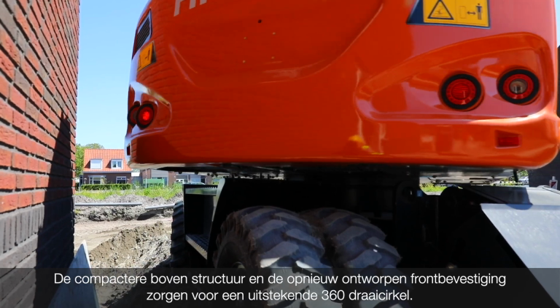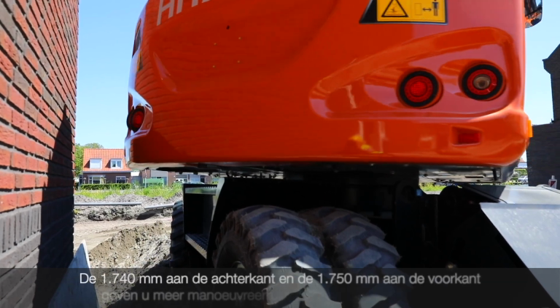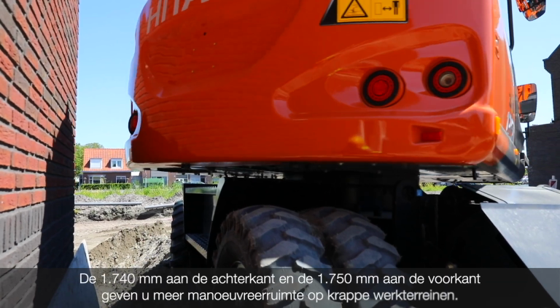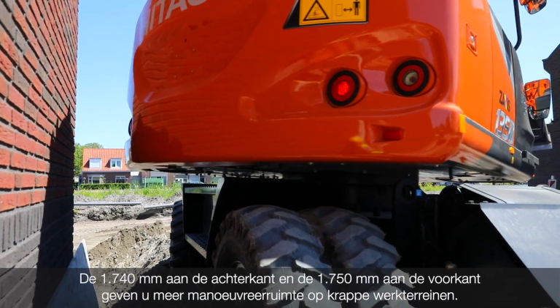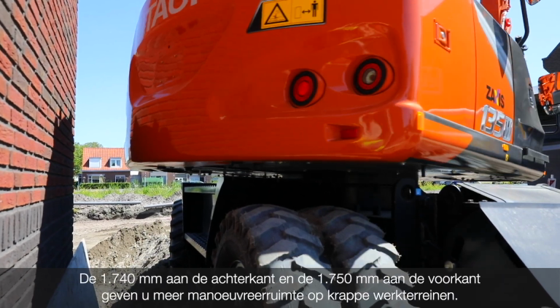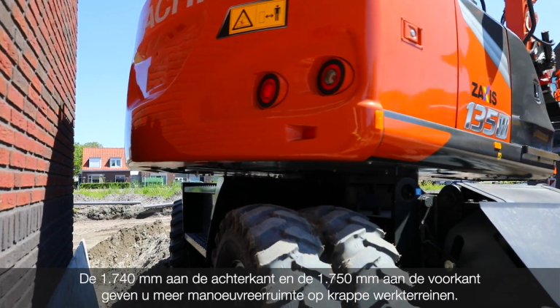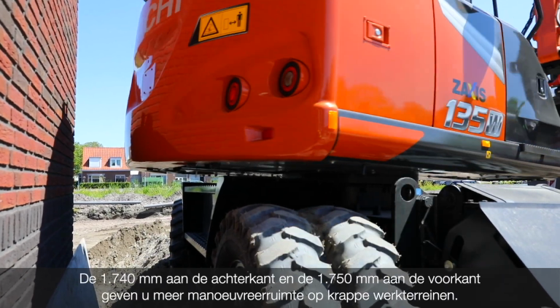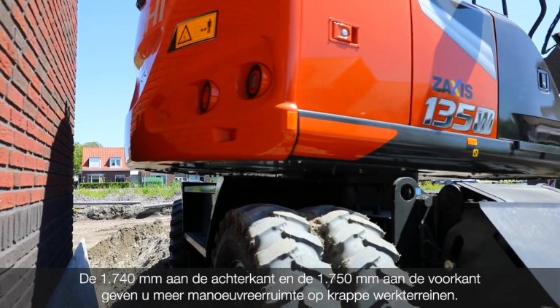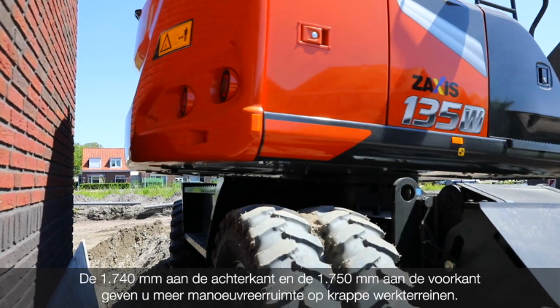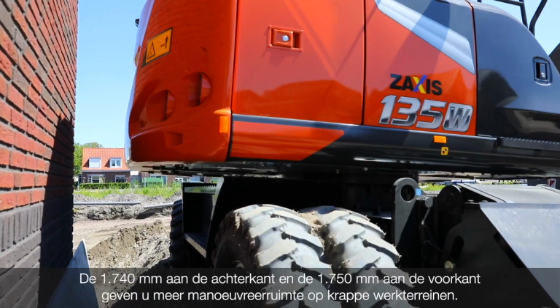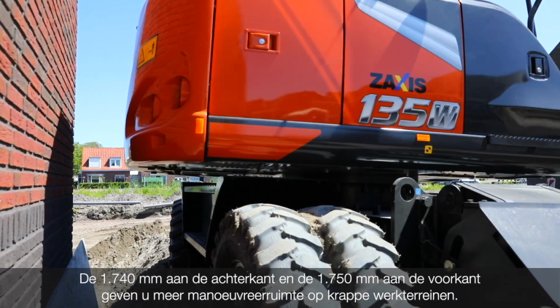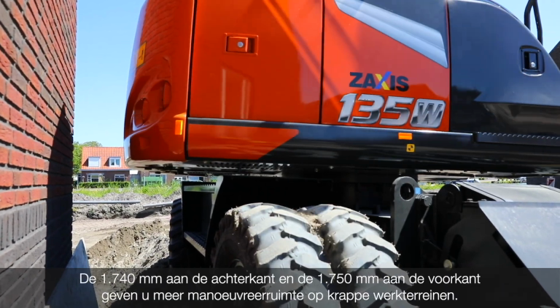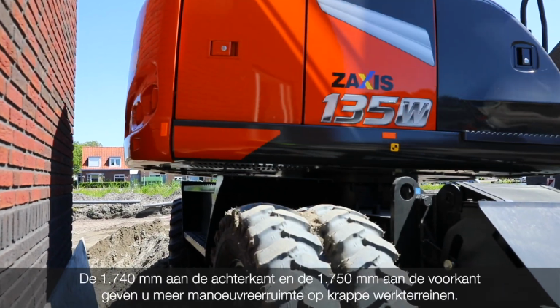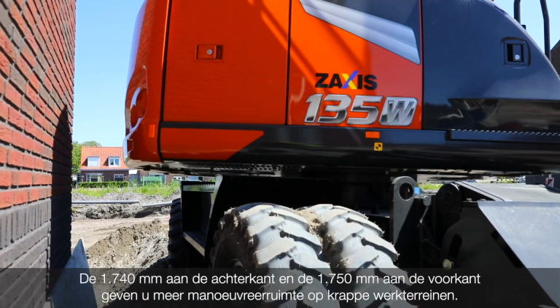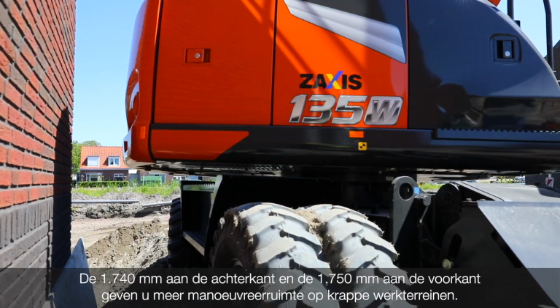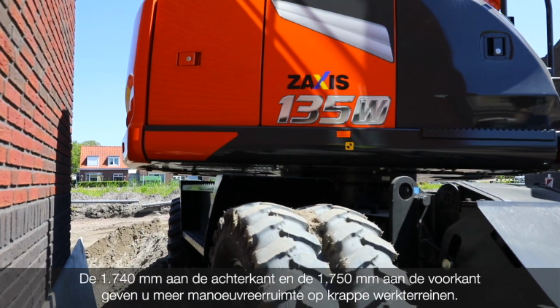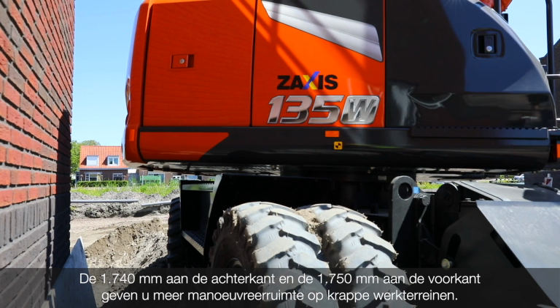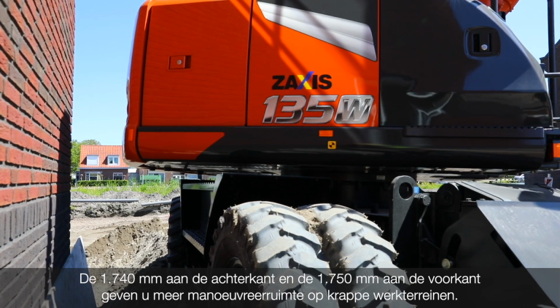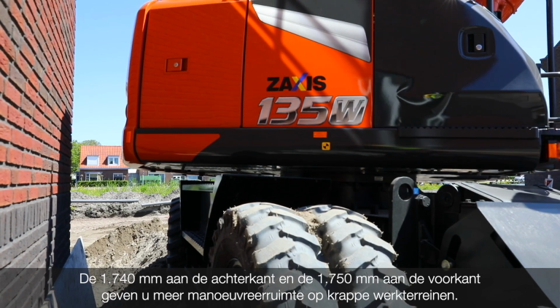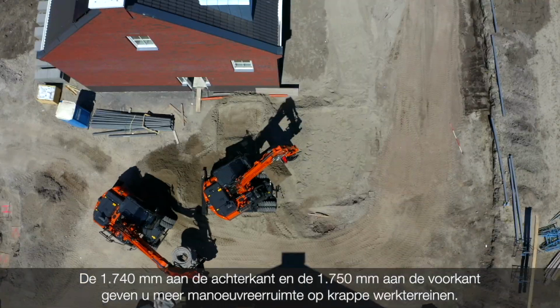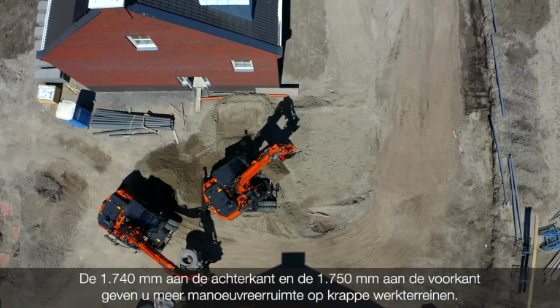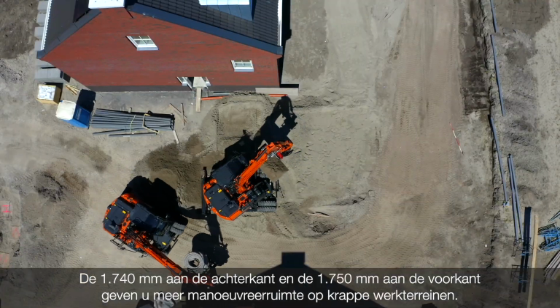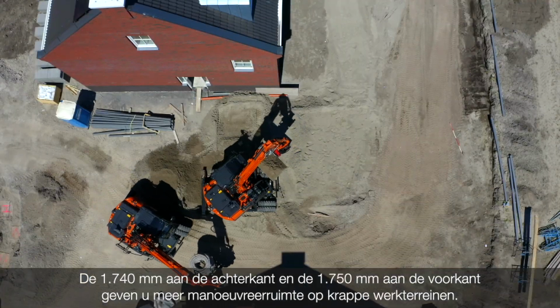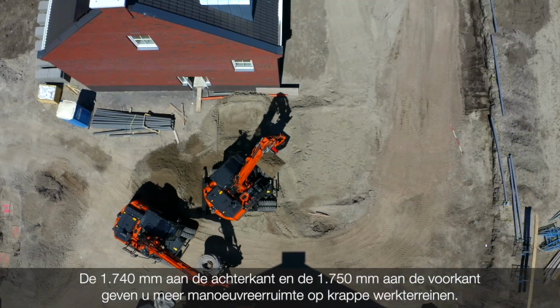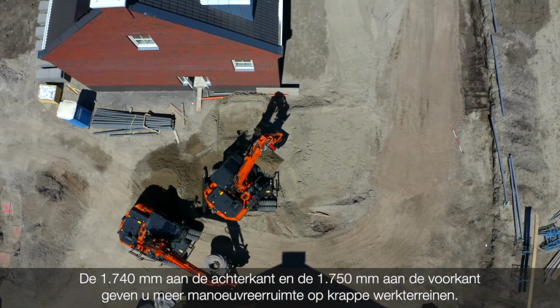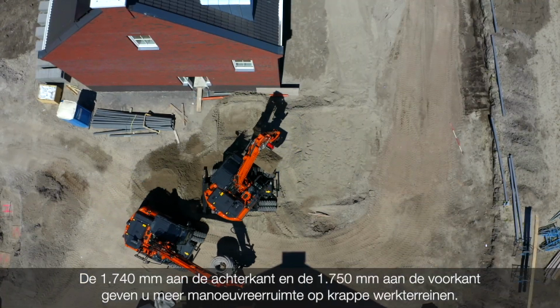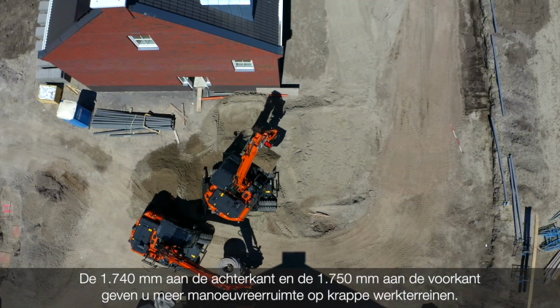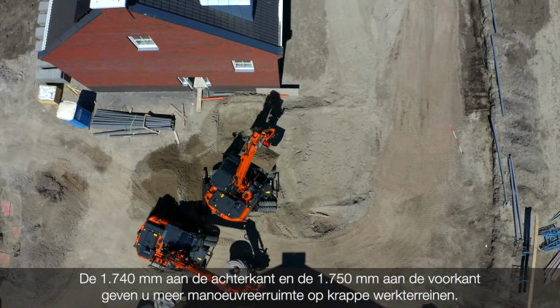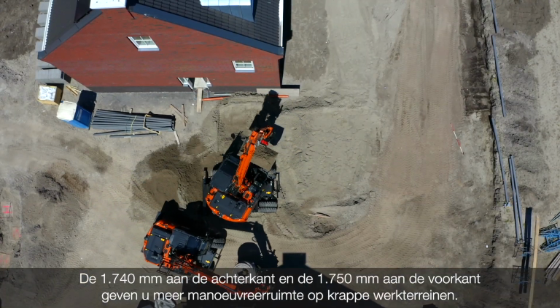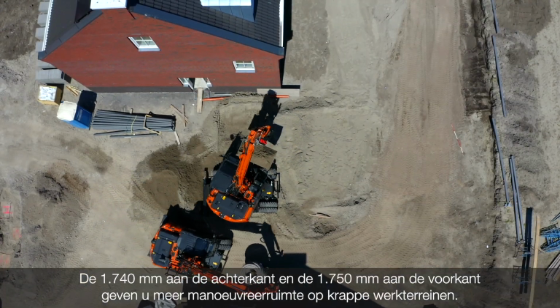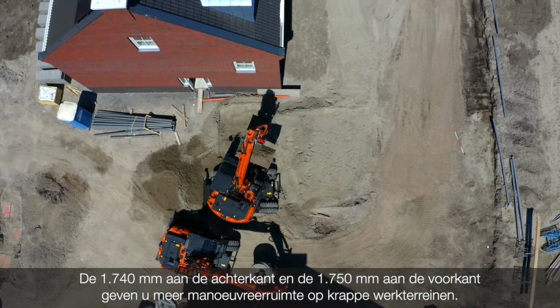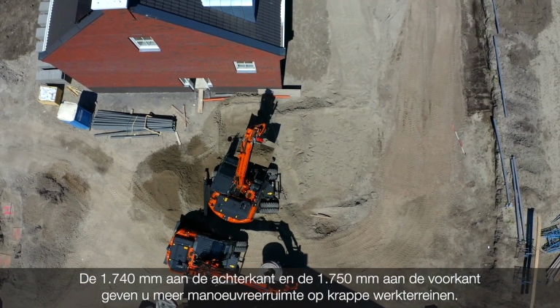The 70-40mm to the rear and 70-50mm to the front give you more room to maneuver on confined job sites.